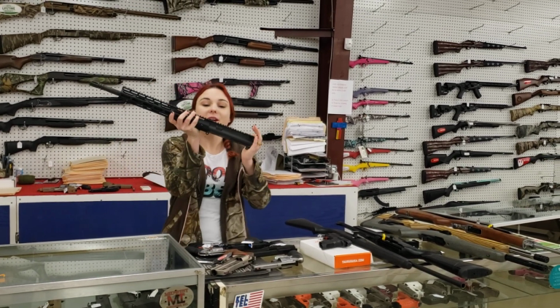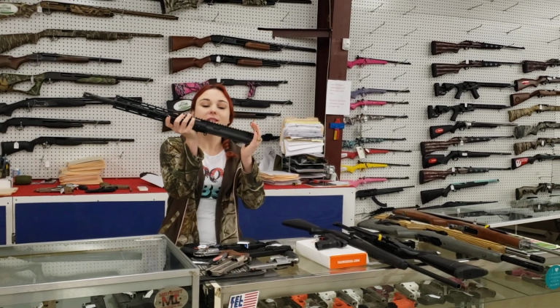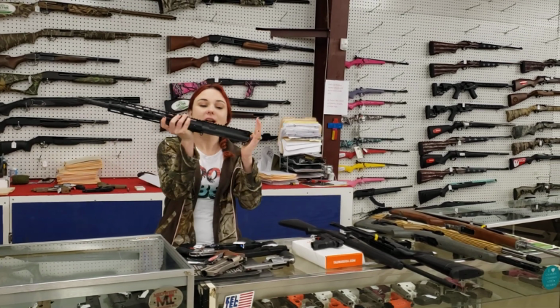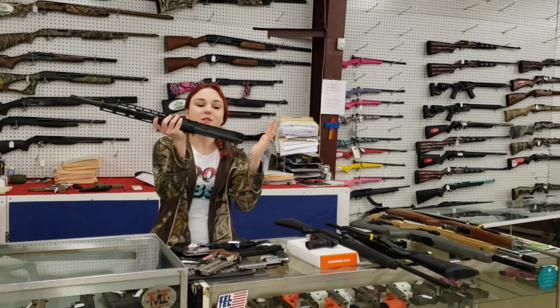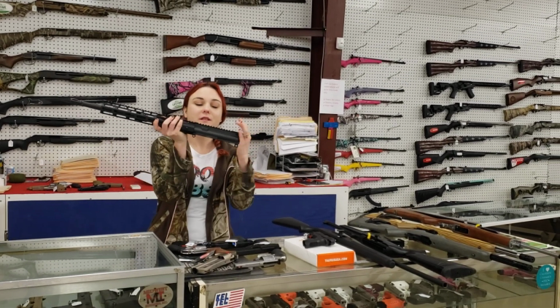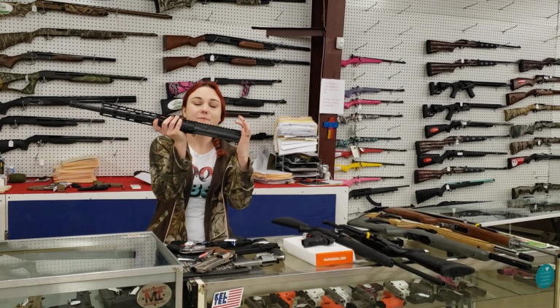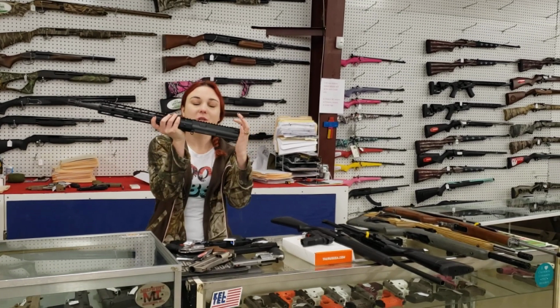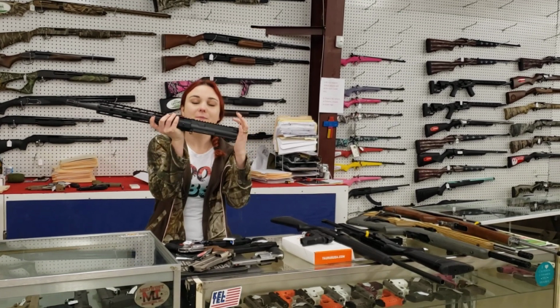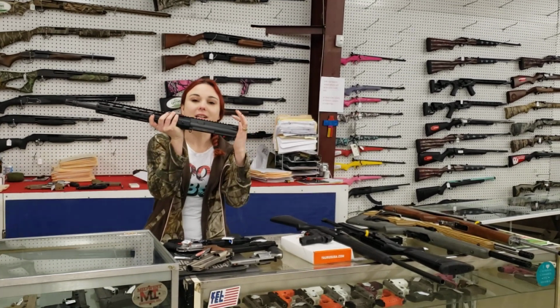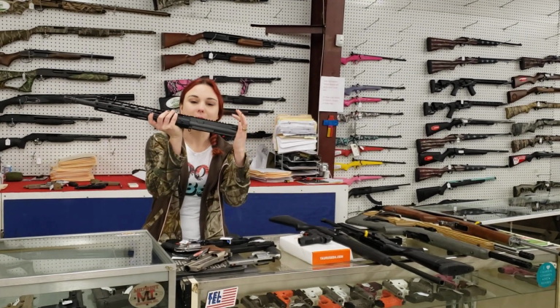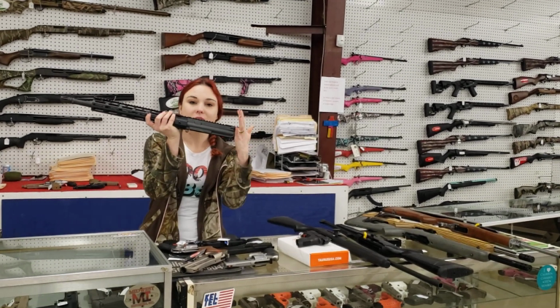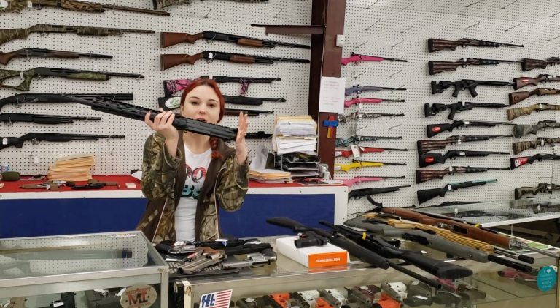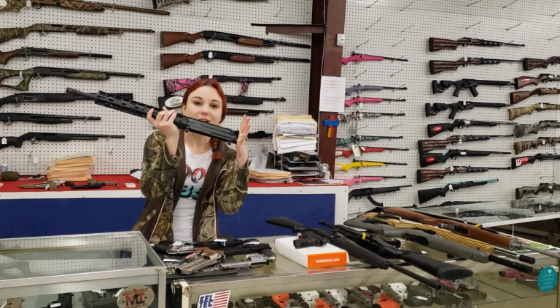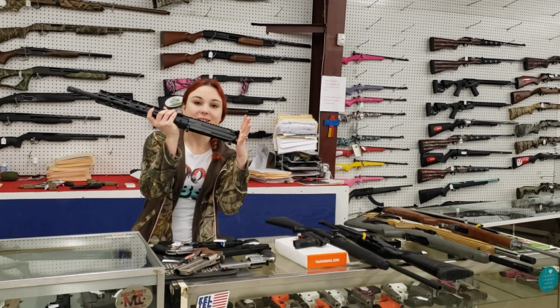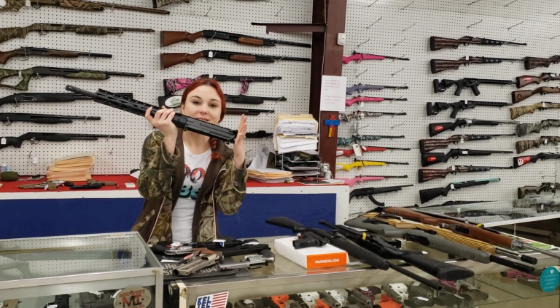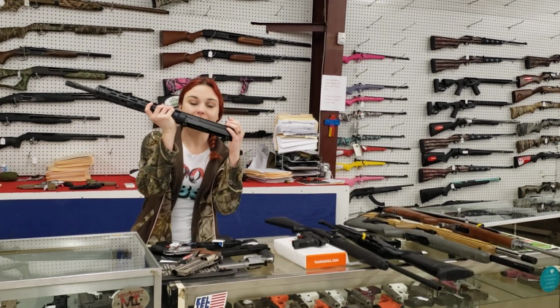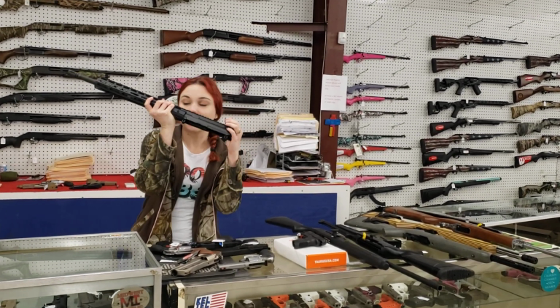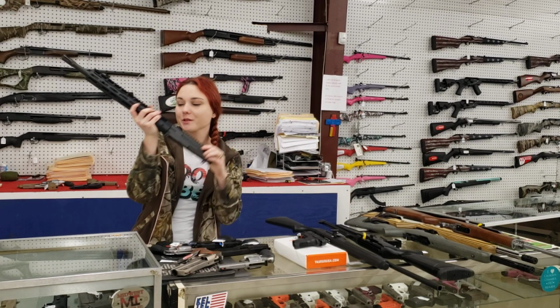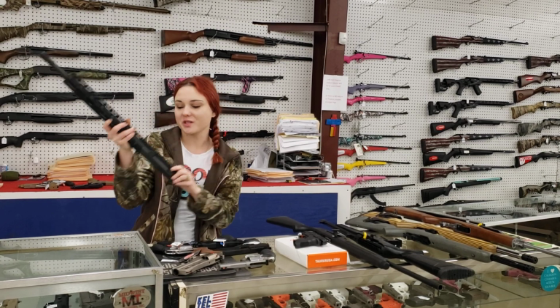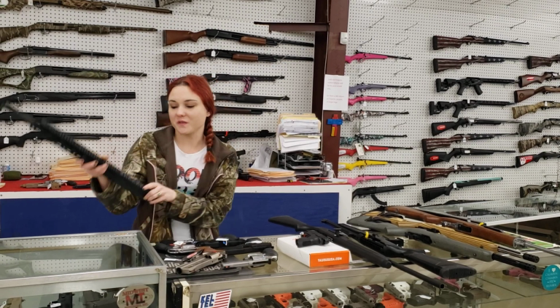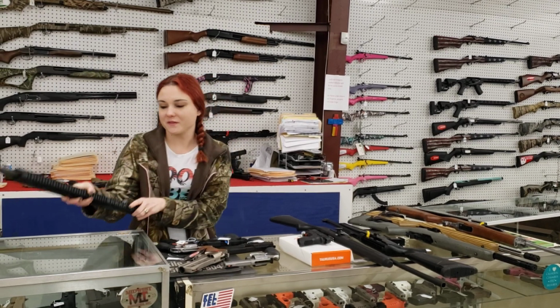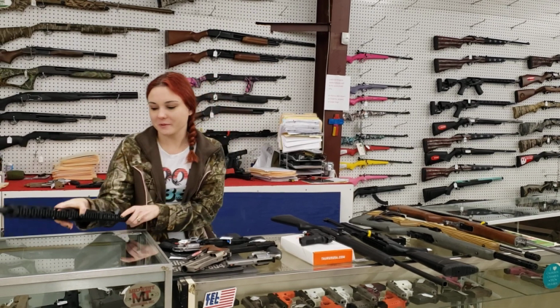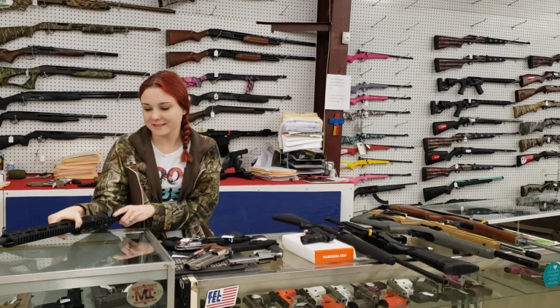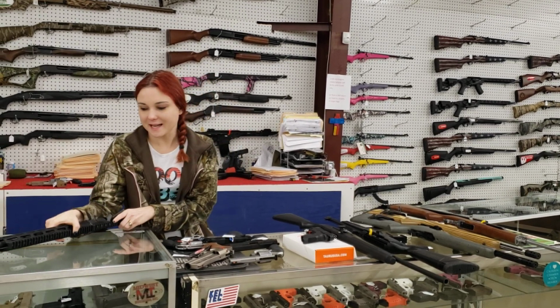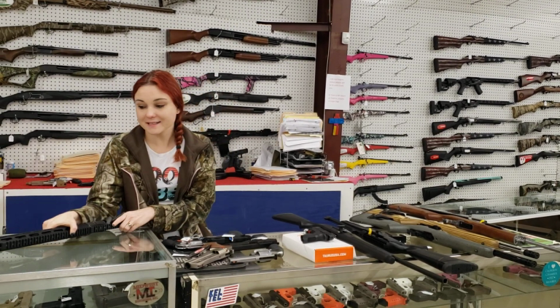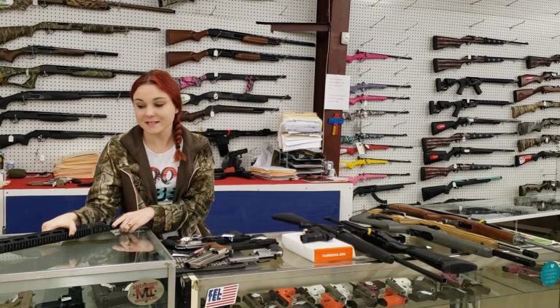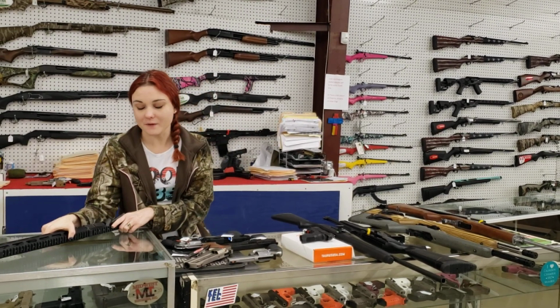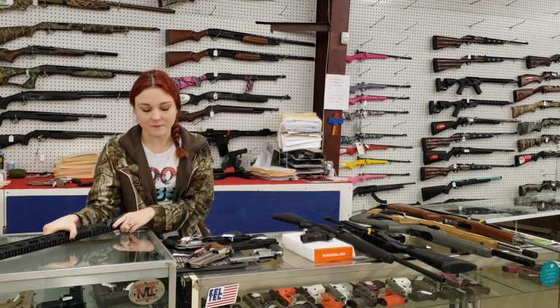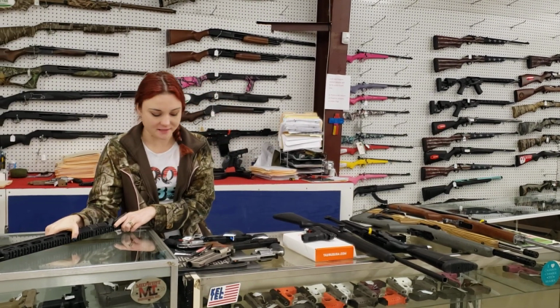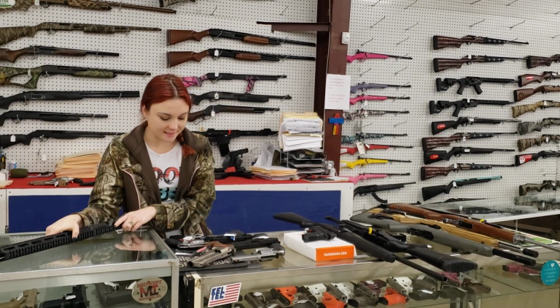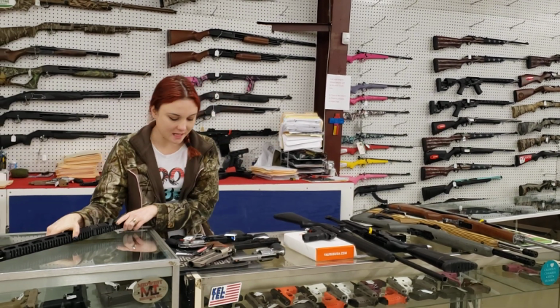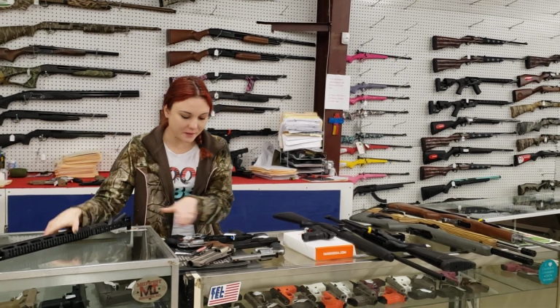American Tactical Mil-Spec Uppers are in stock, y'all. They're $250 plus tax. That's a 5.56 upper.